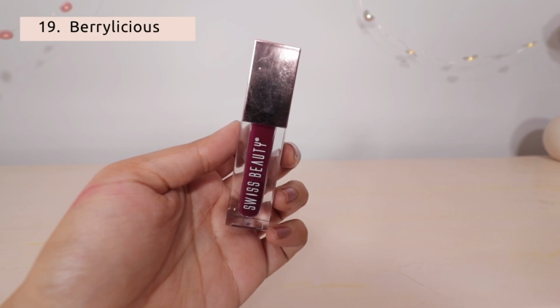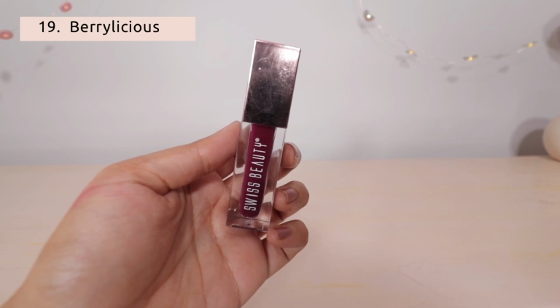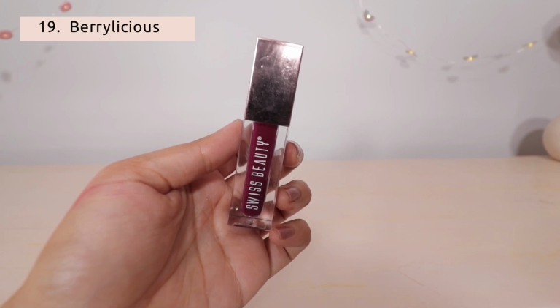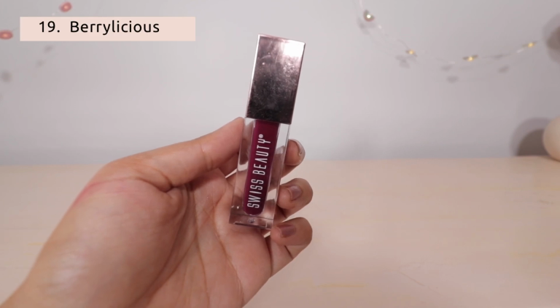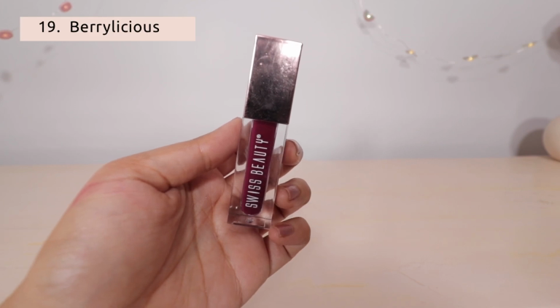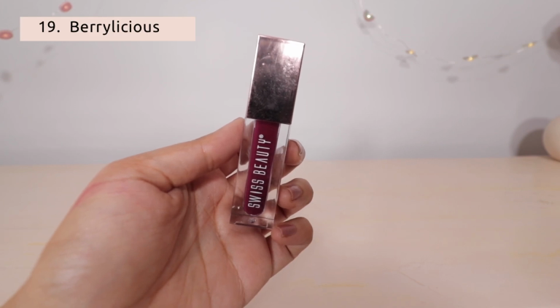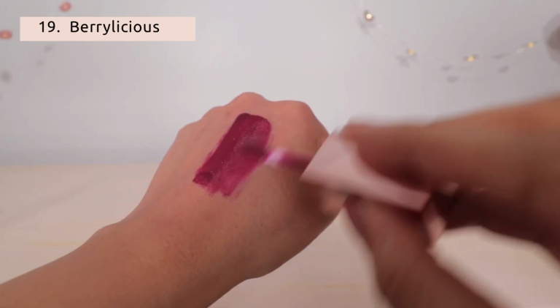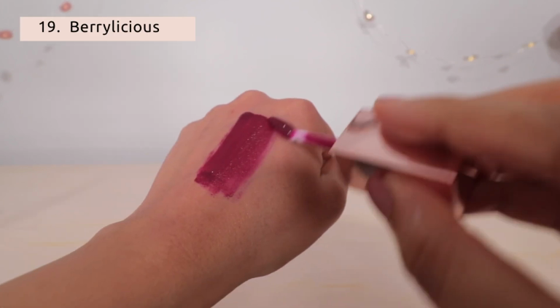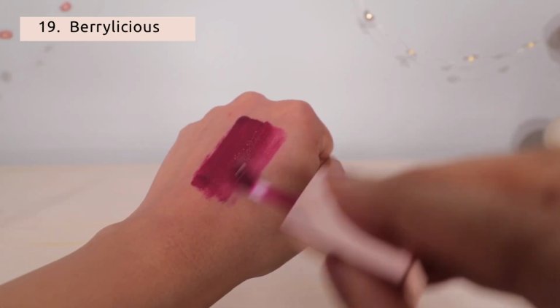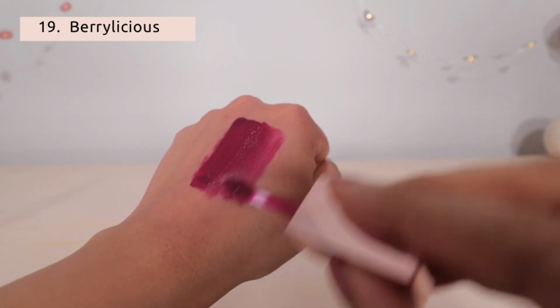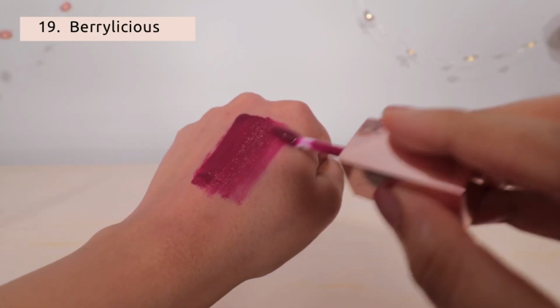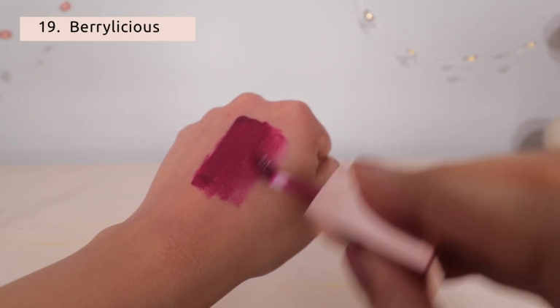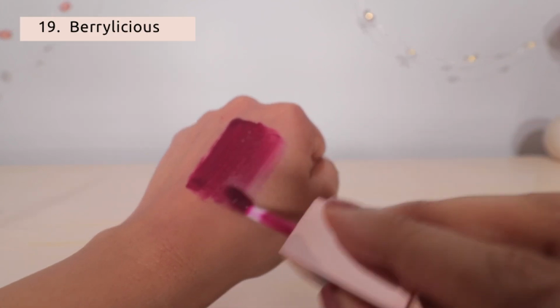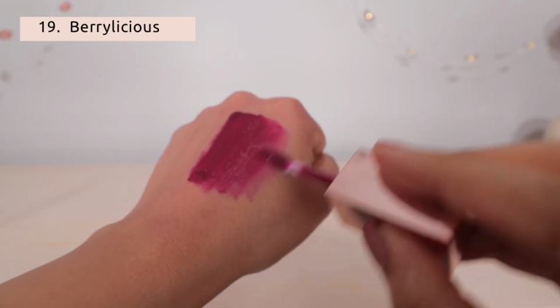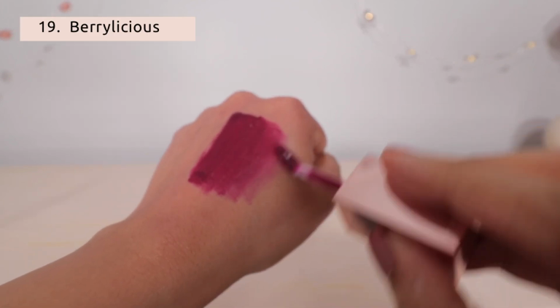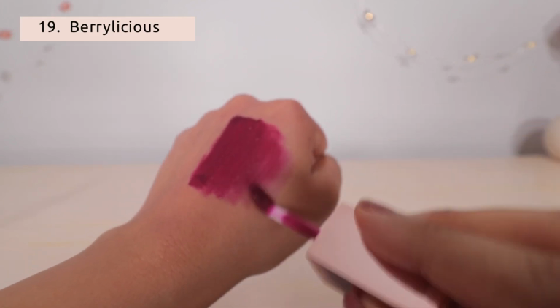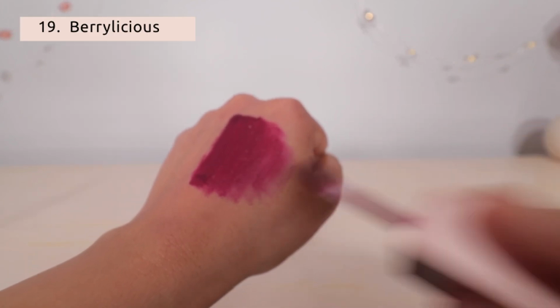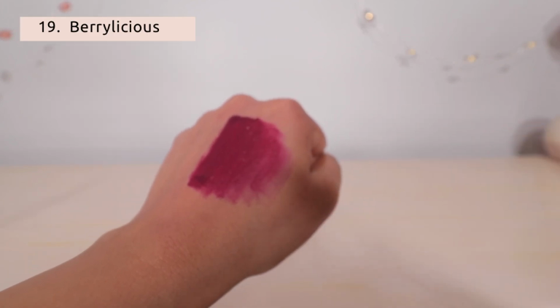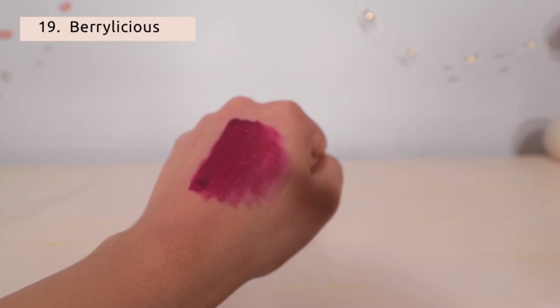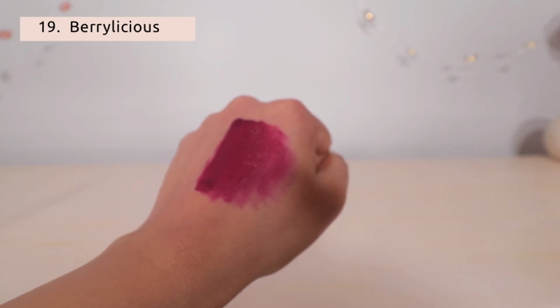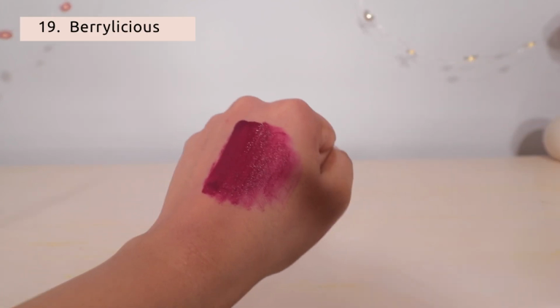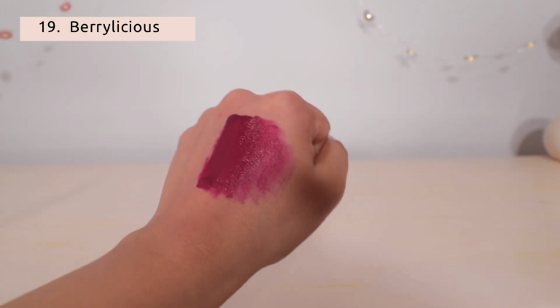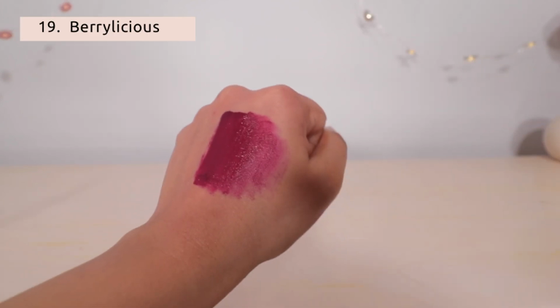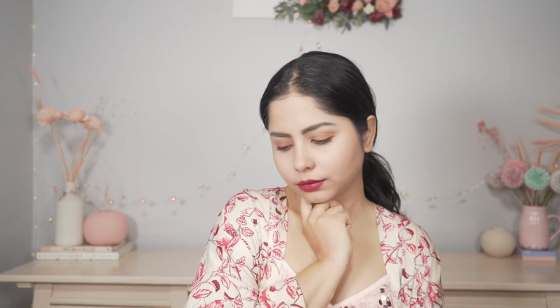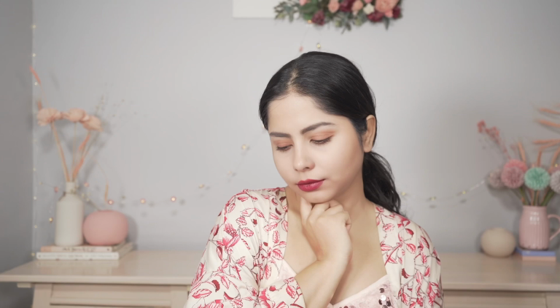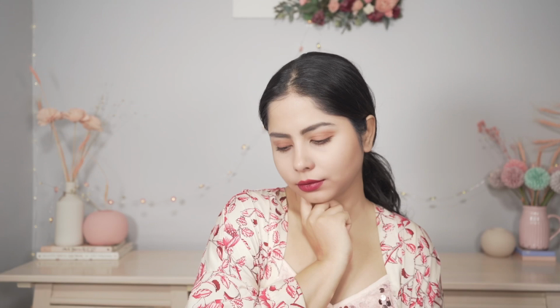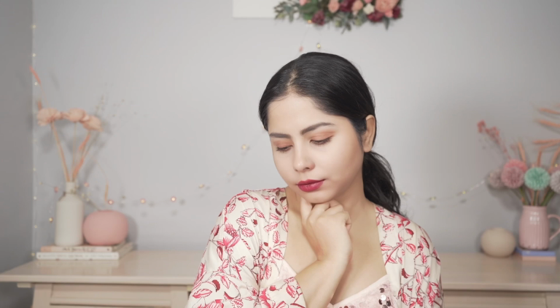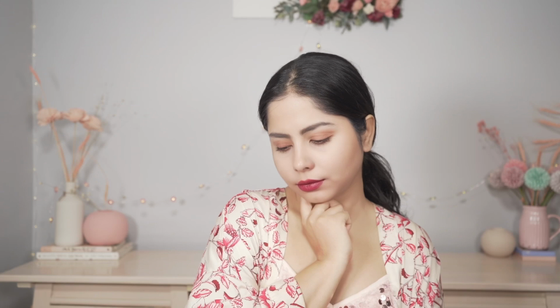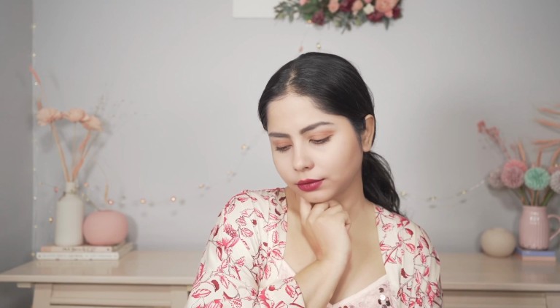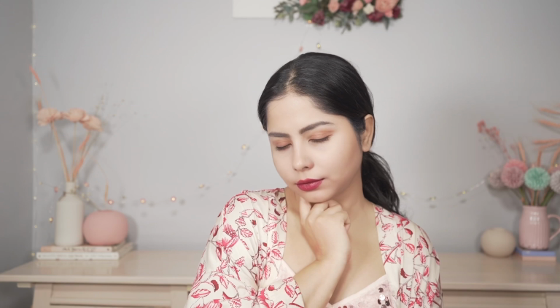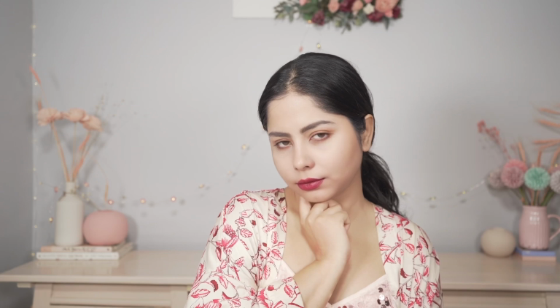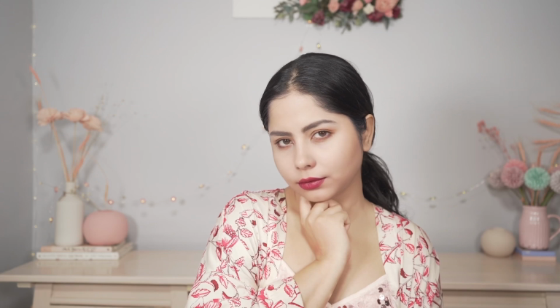This color is a very nice, very deep fuchsia pink — Berrylicious.